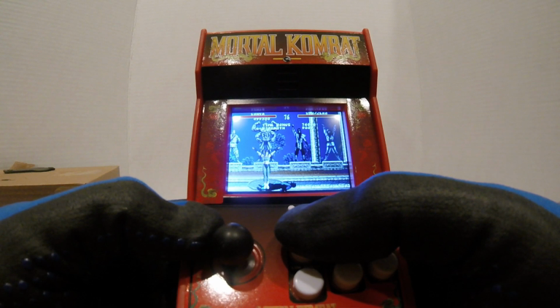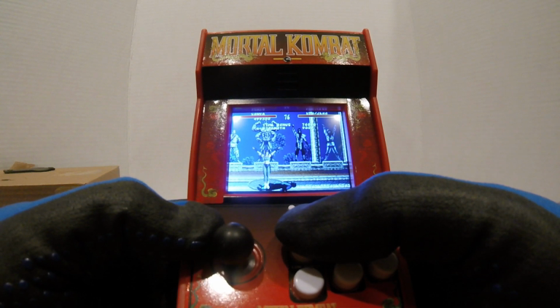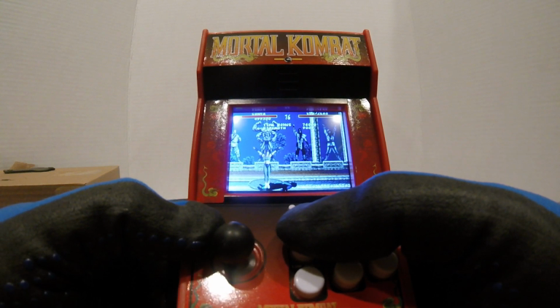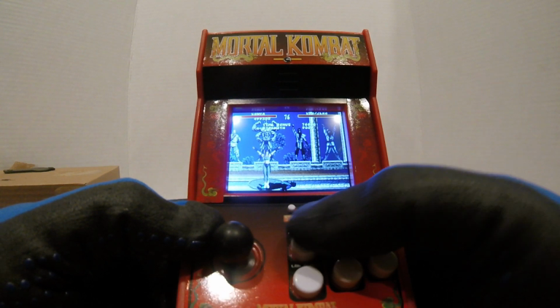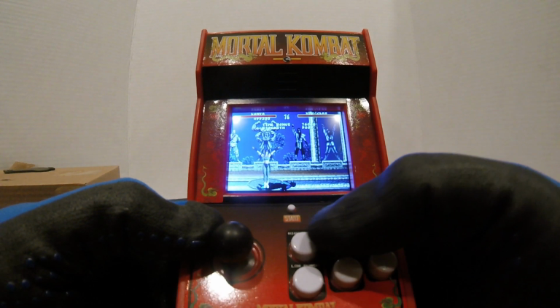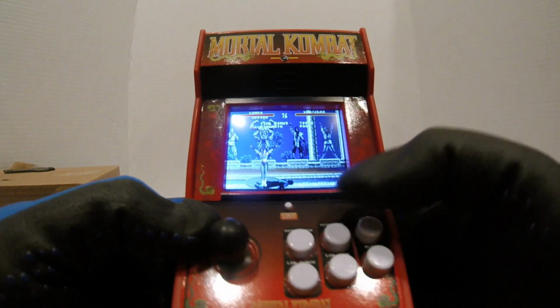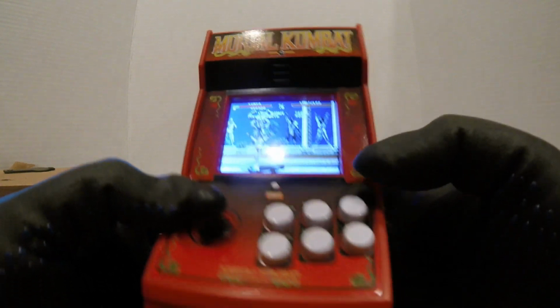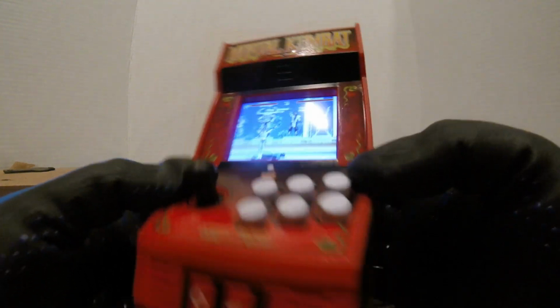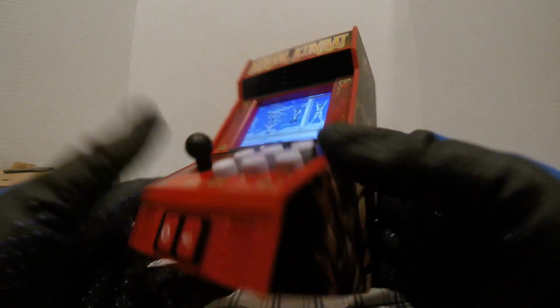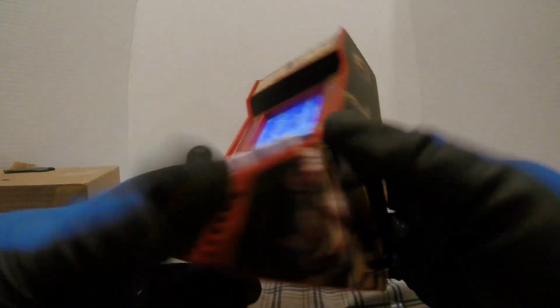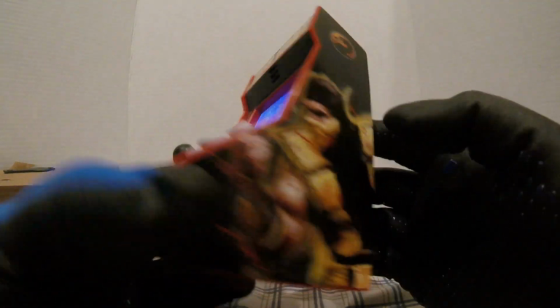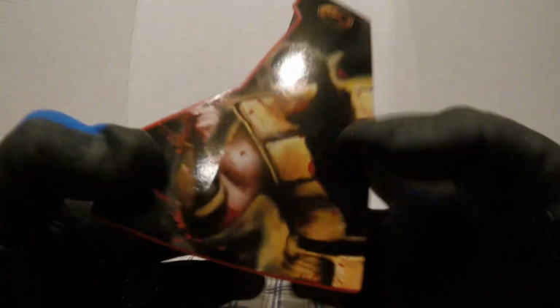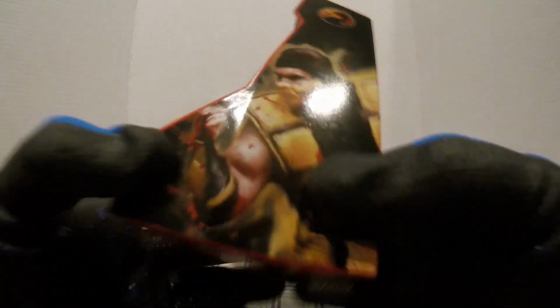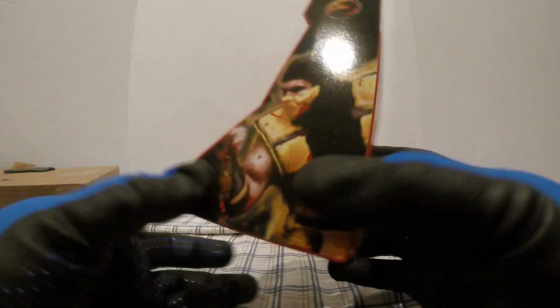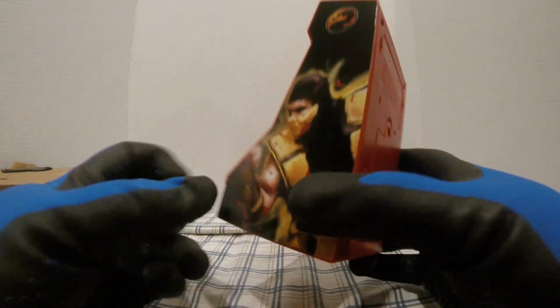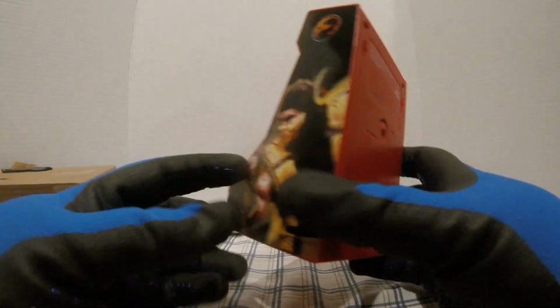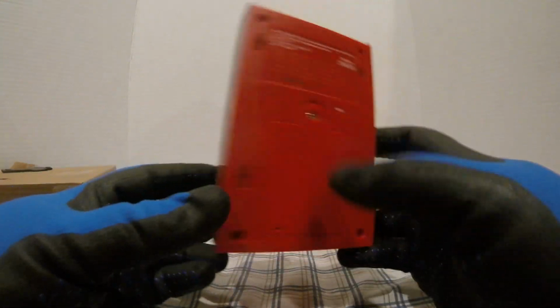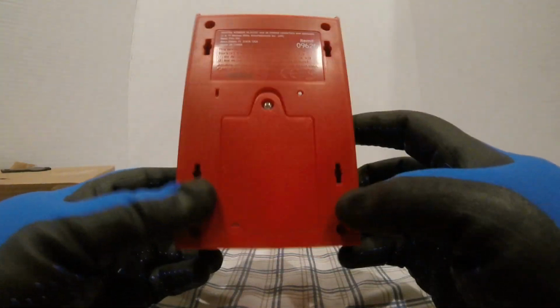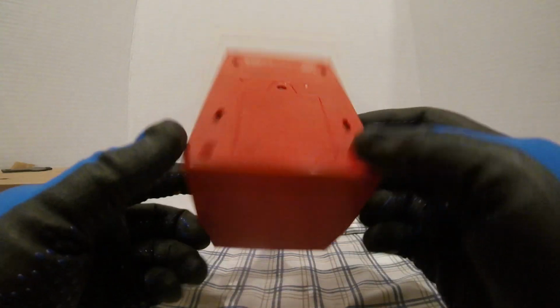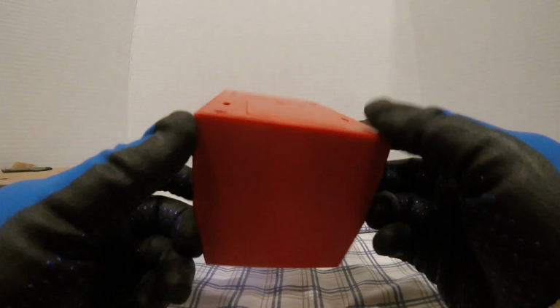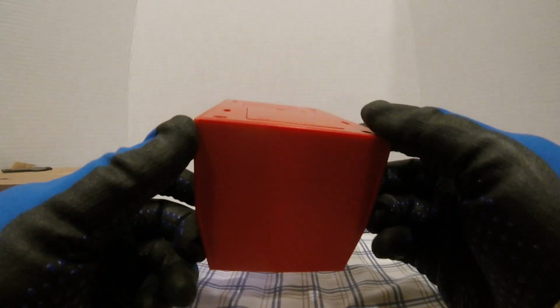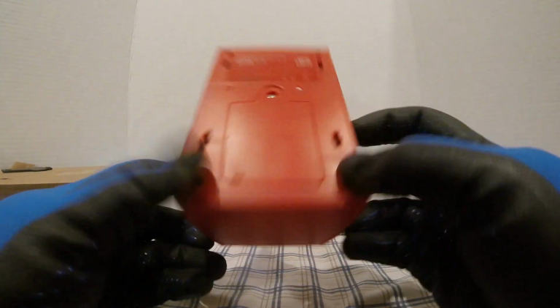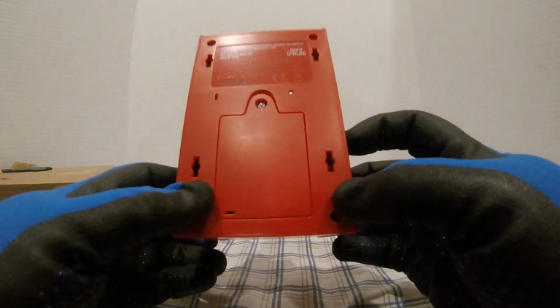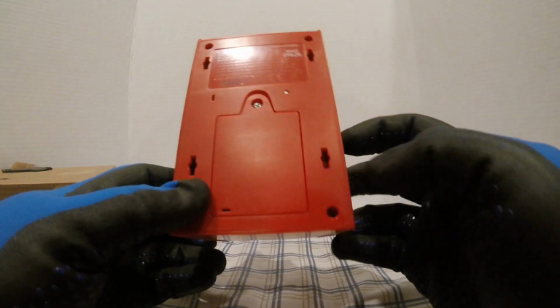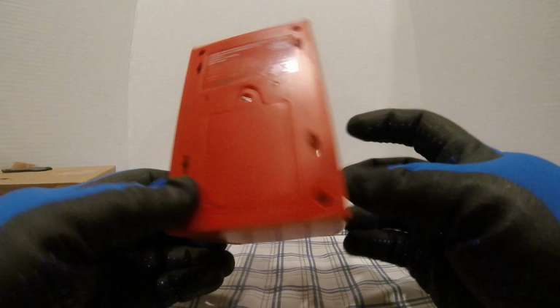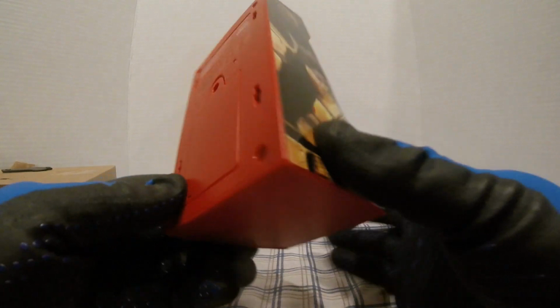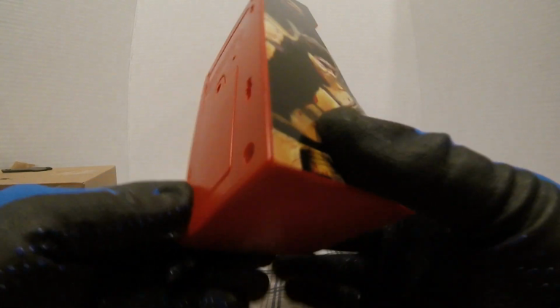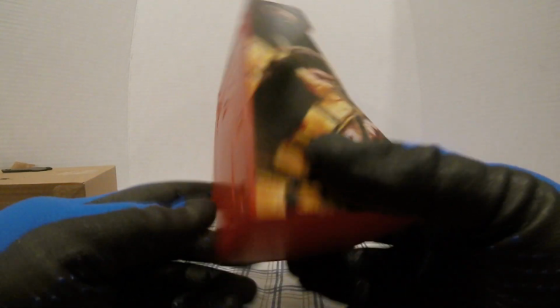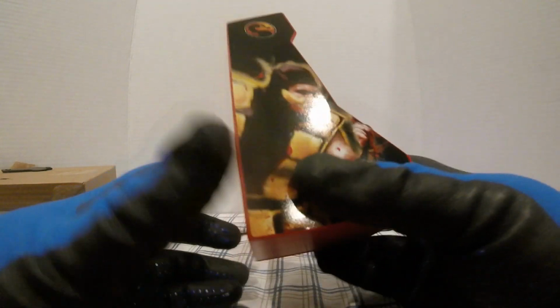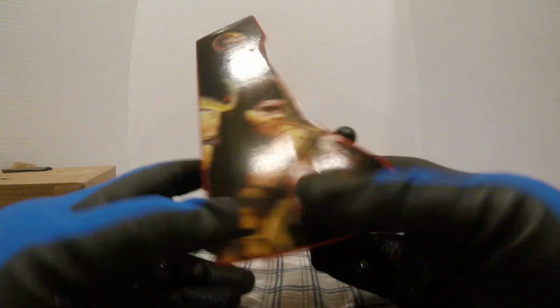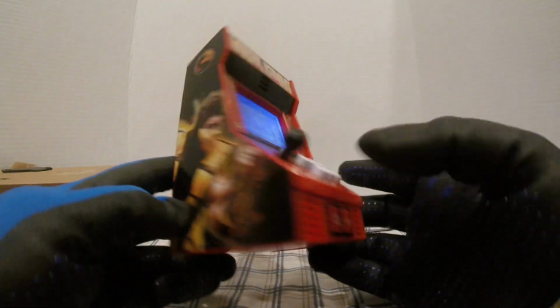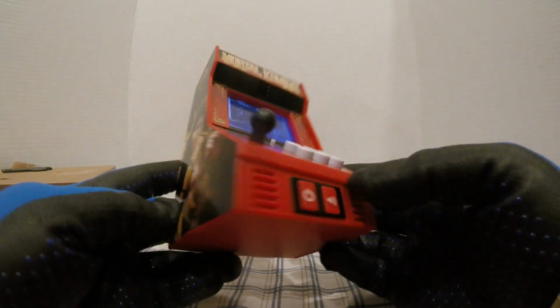So I'm gonna give it another look all the way around it. The bottom one runs on three double A batteries.